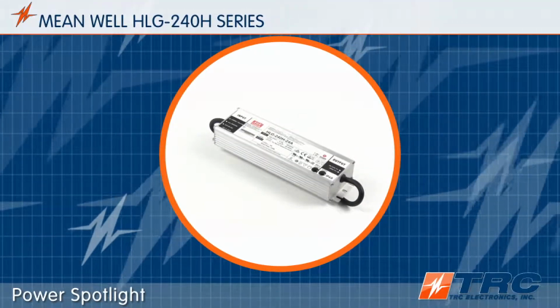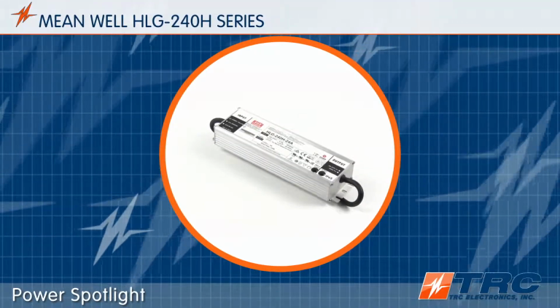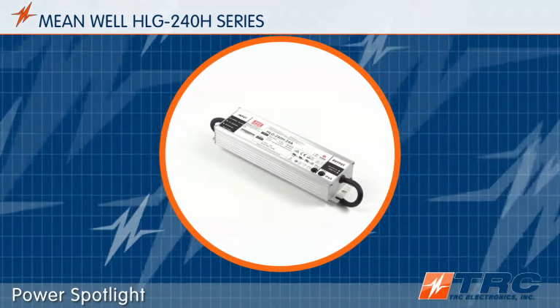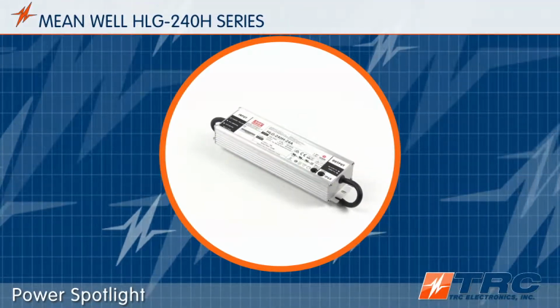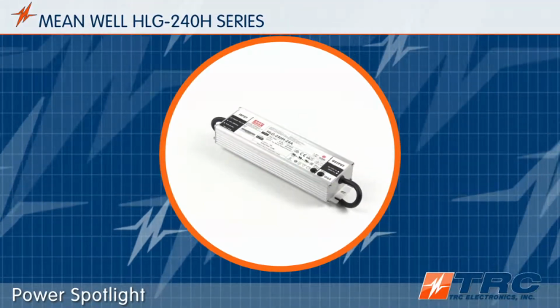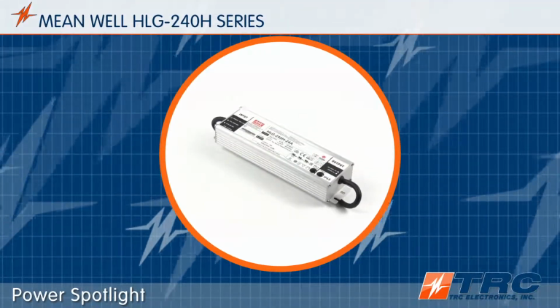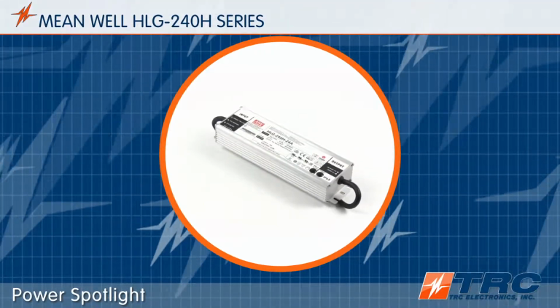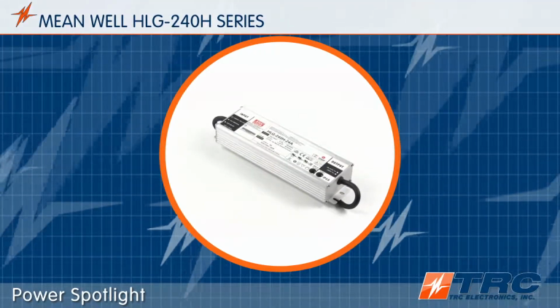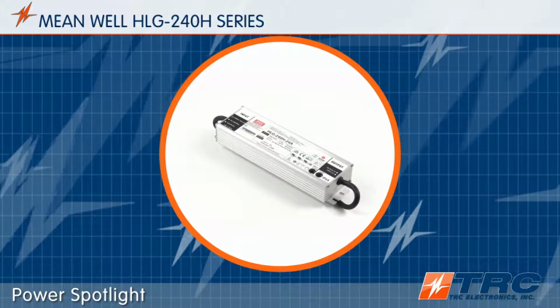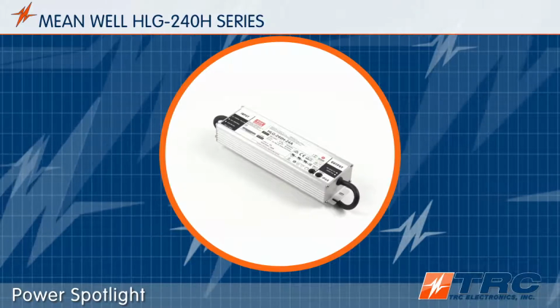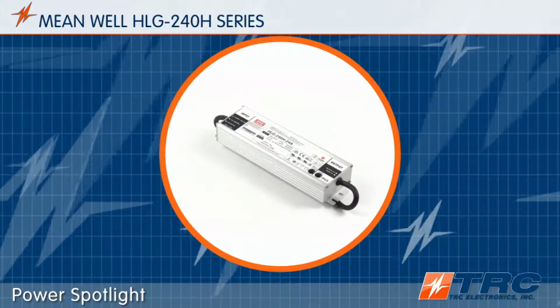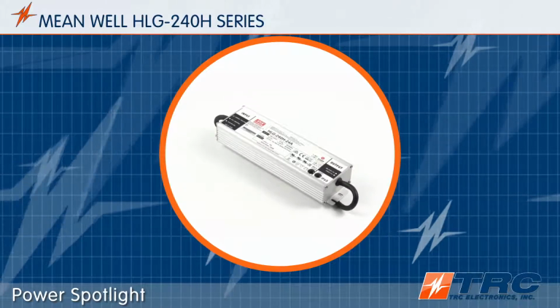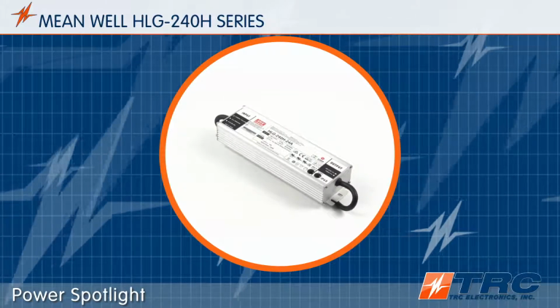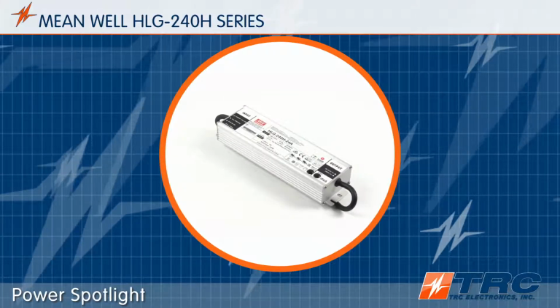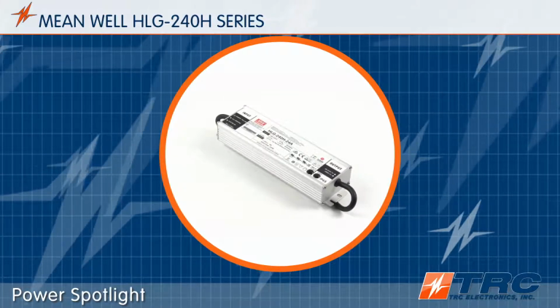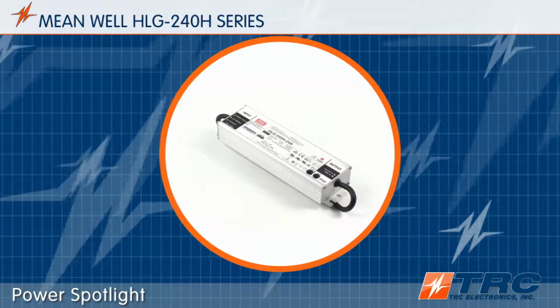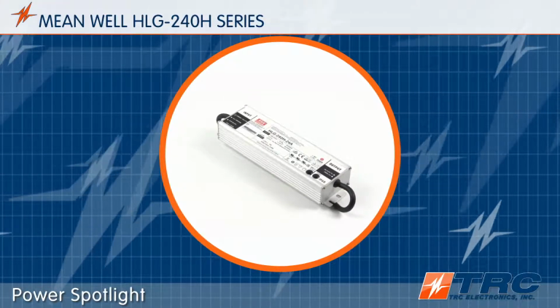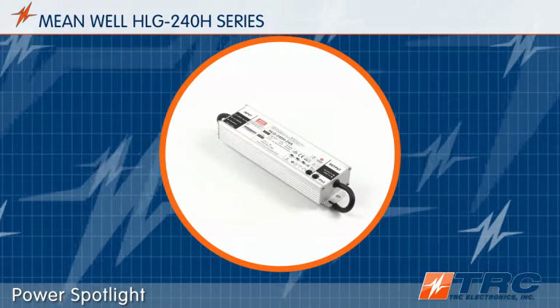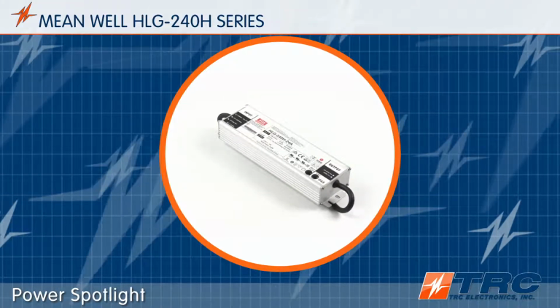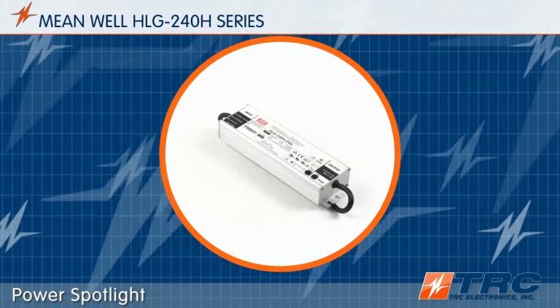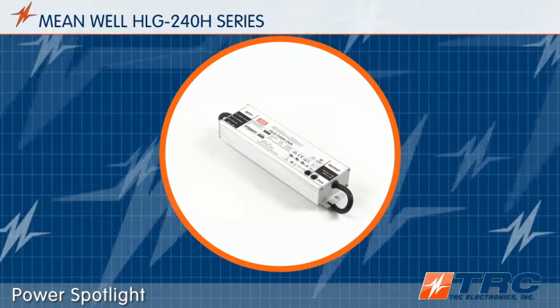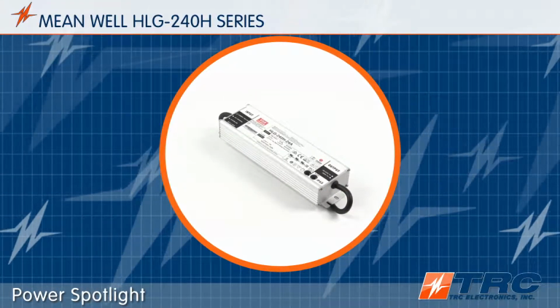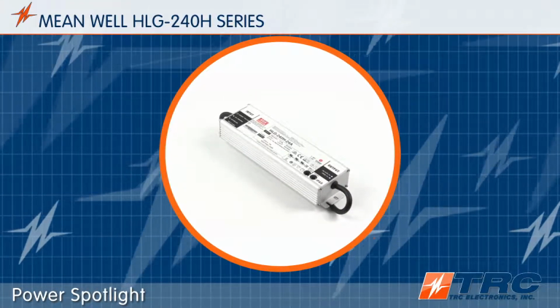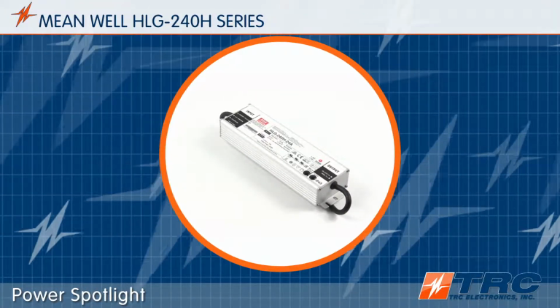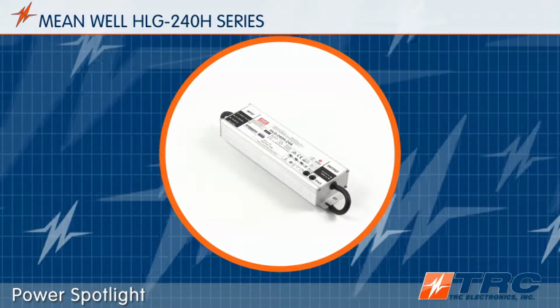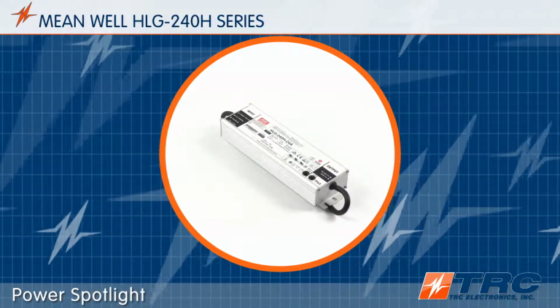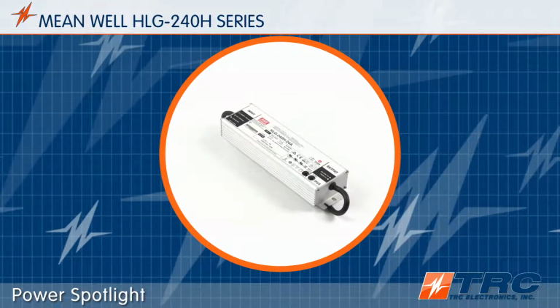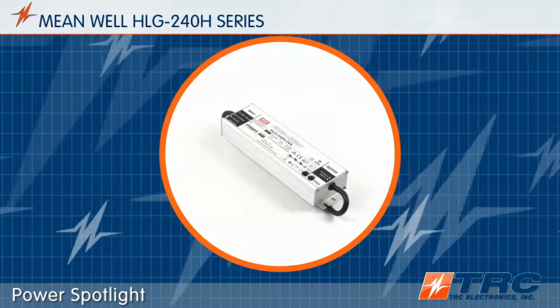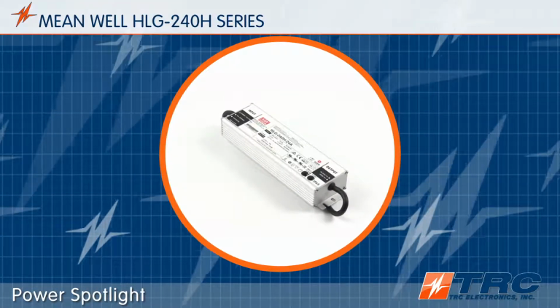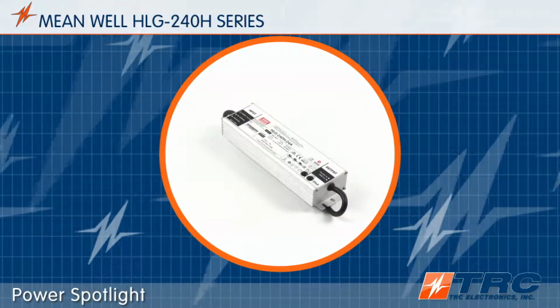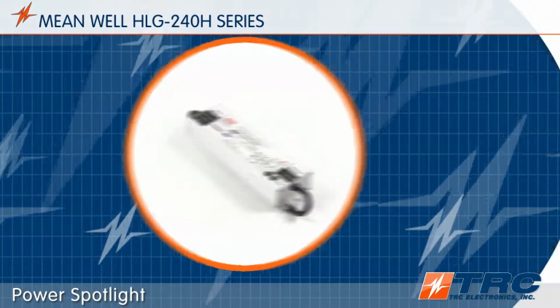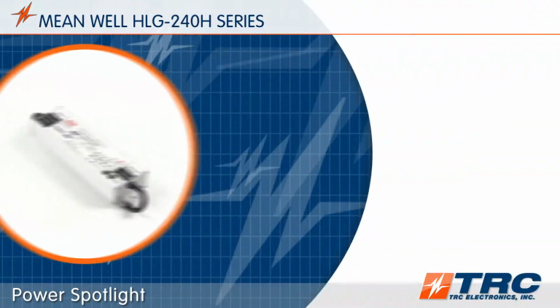Subscribe to our channel and be the first to learn about the newest and greatest LED drivers in the market.